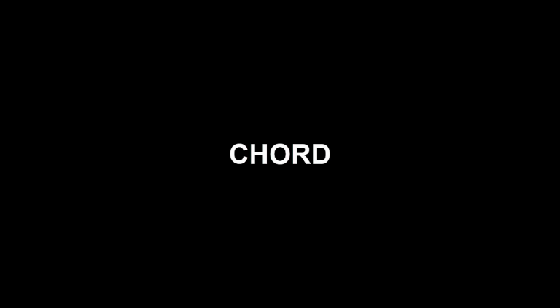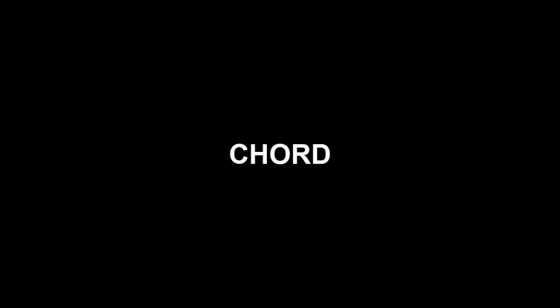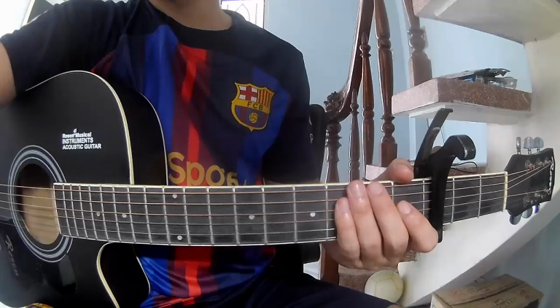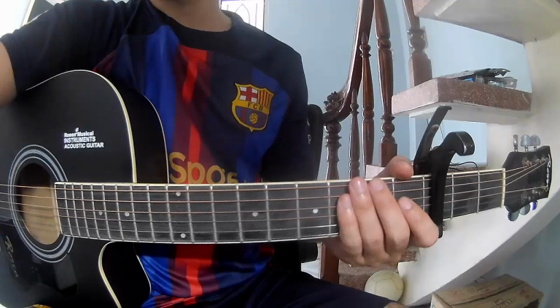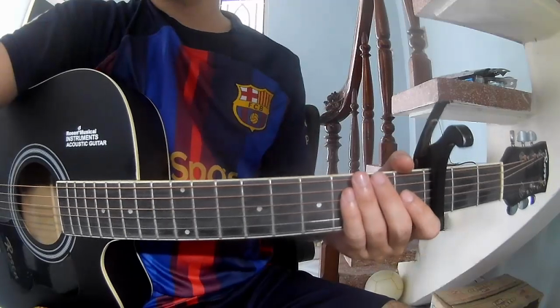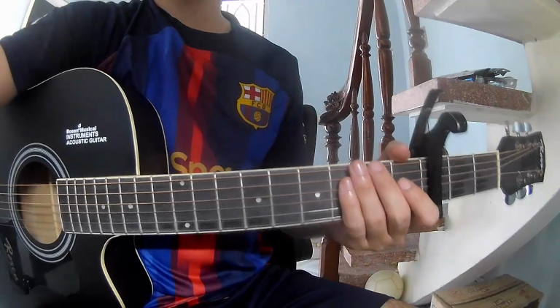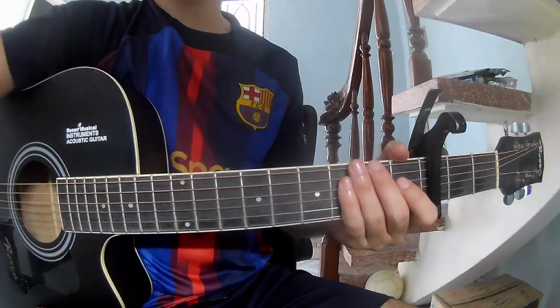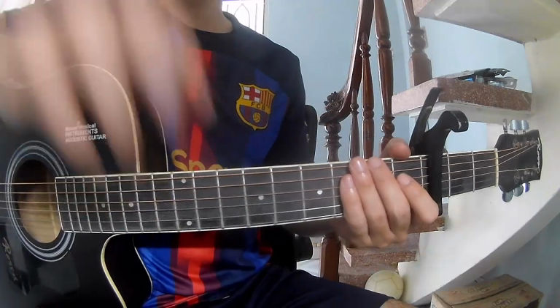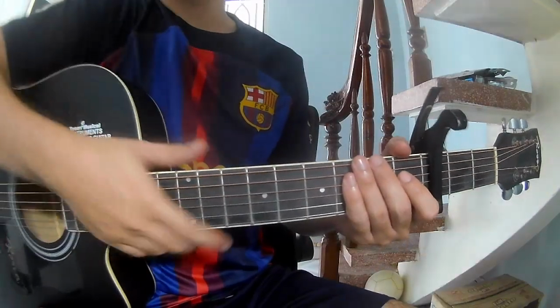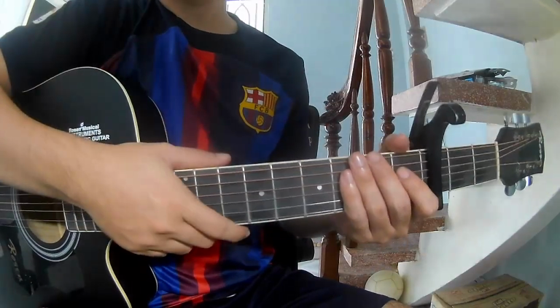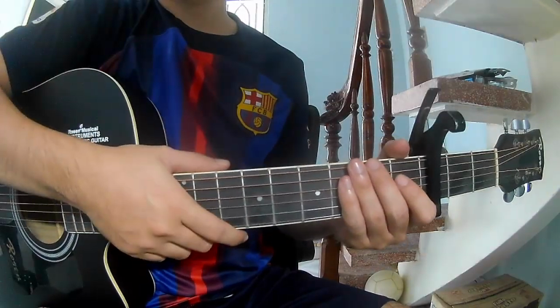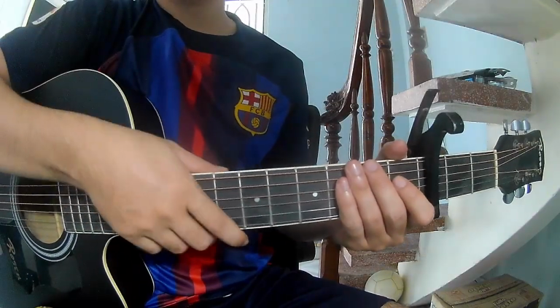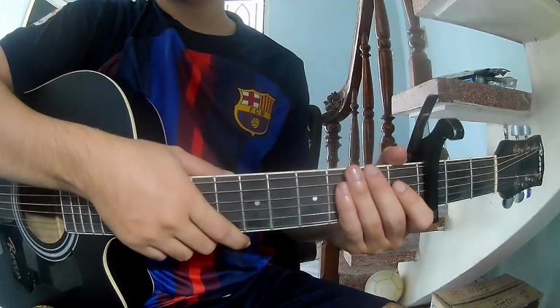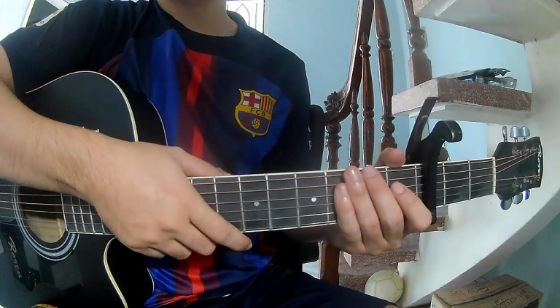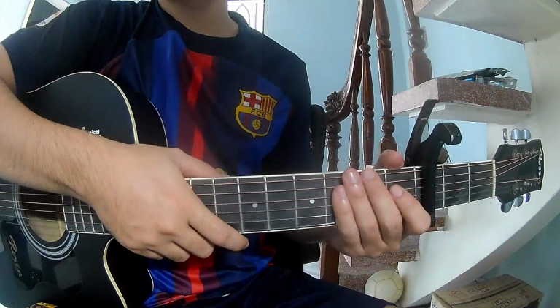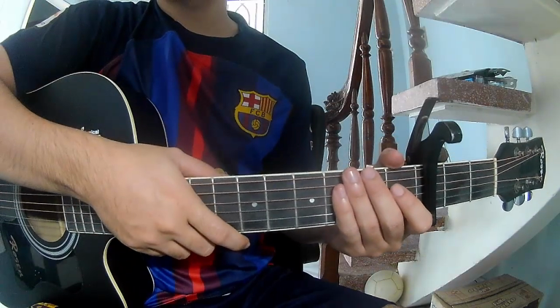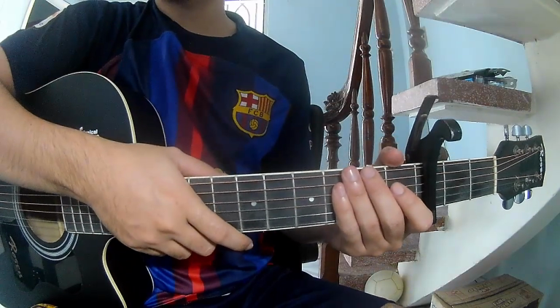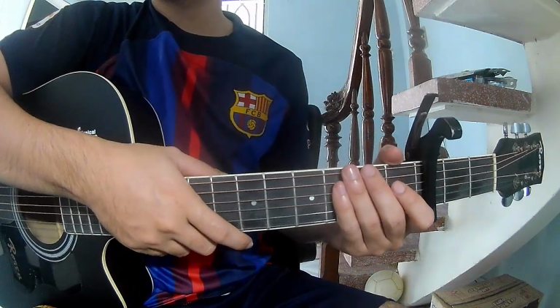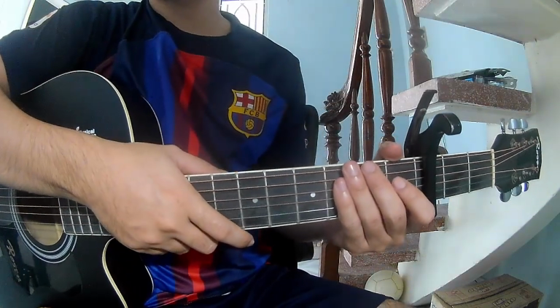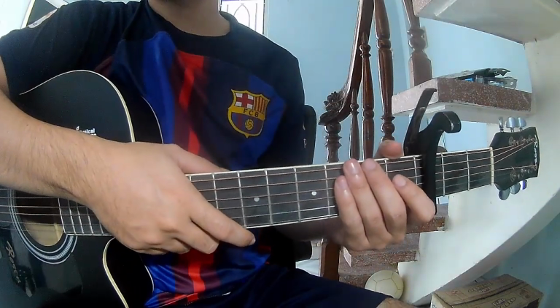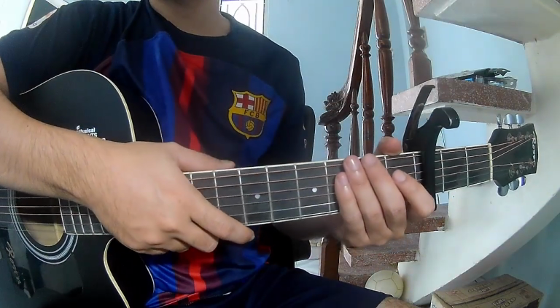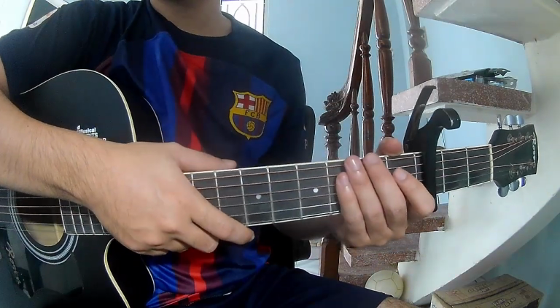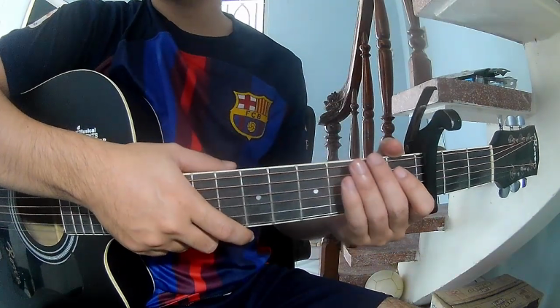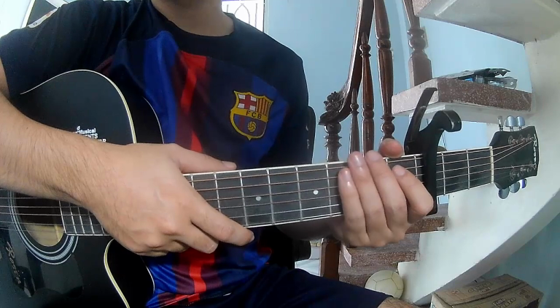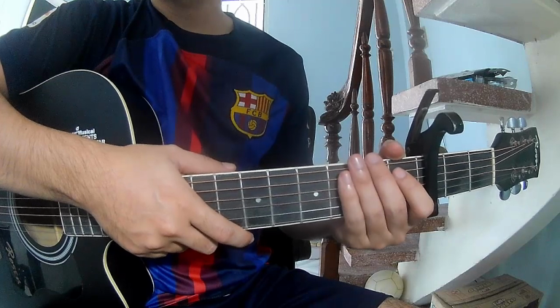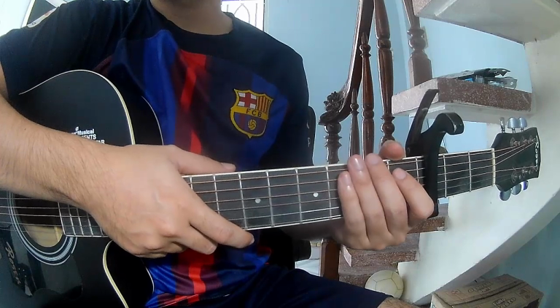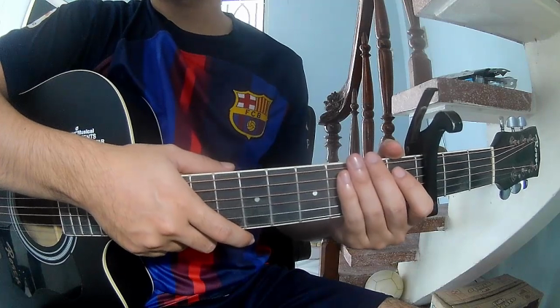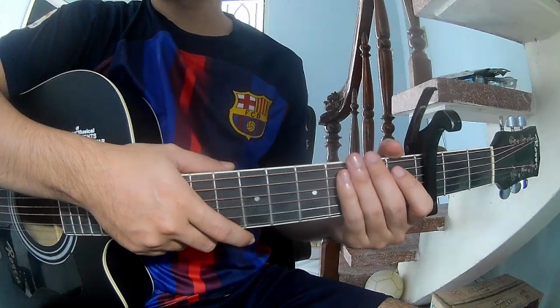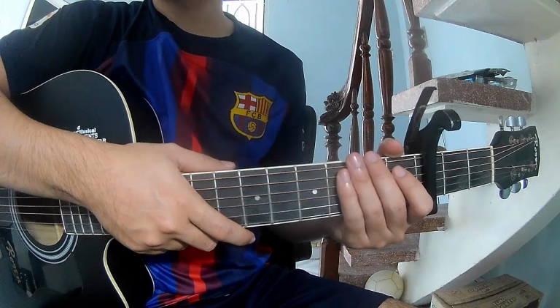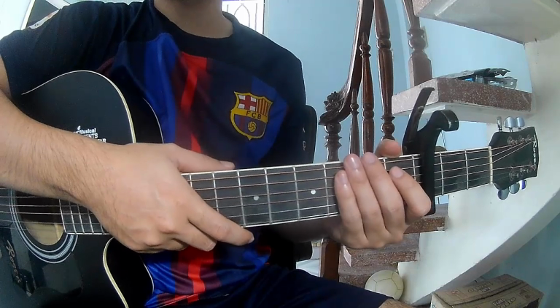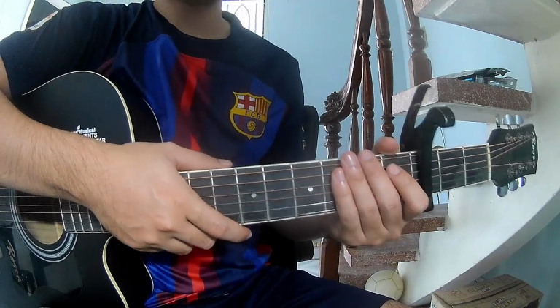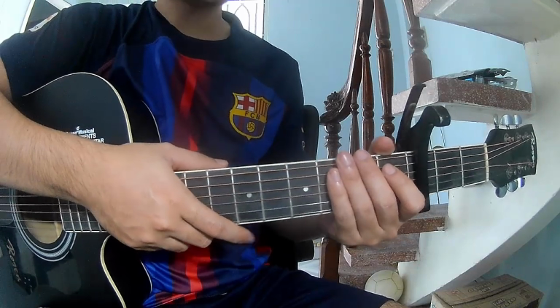Hi everyone, today we see how to play a guitar piece from 'With Ground' by Dave Chamrox.